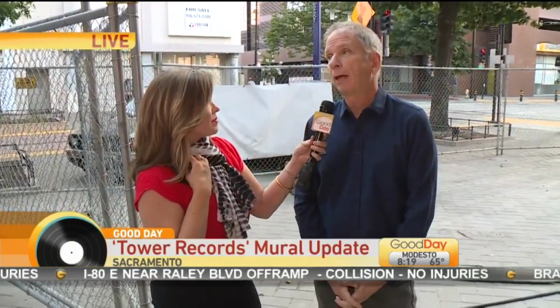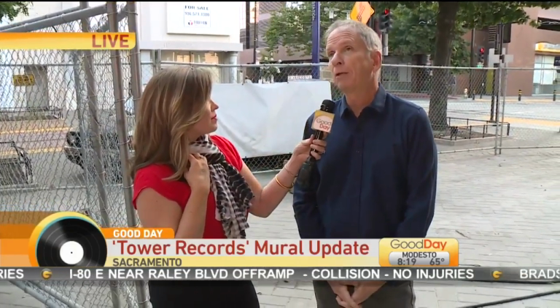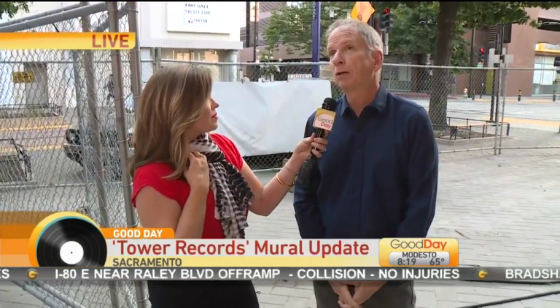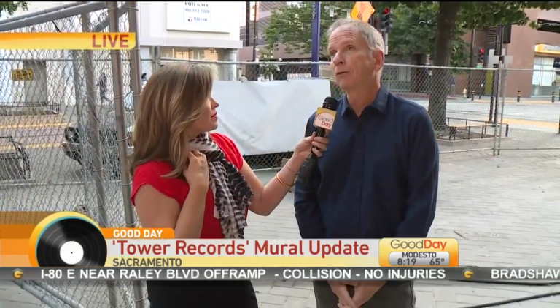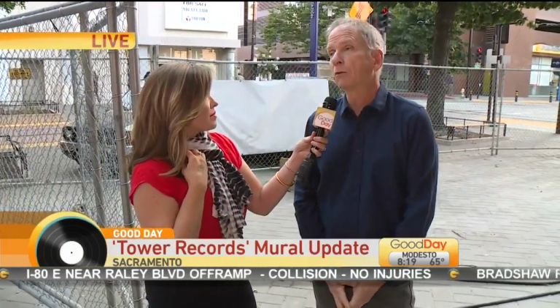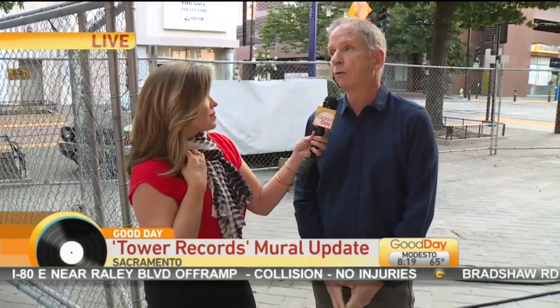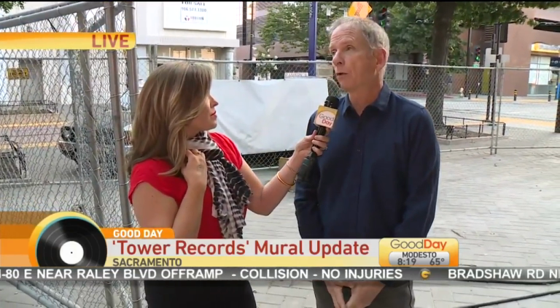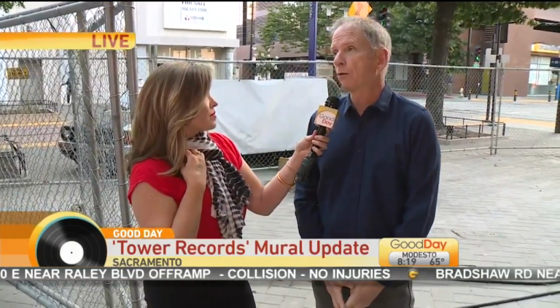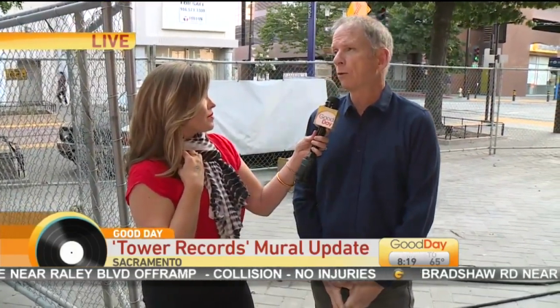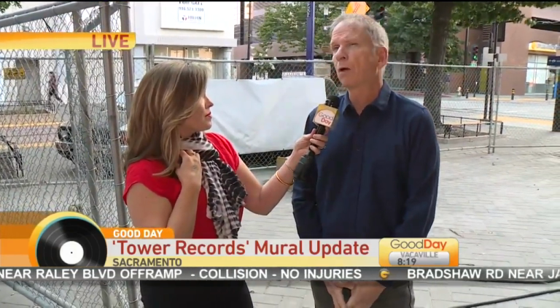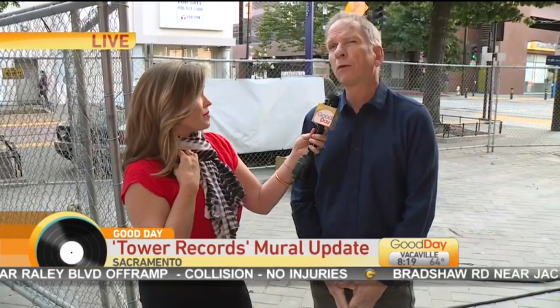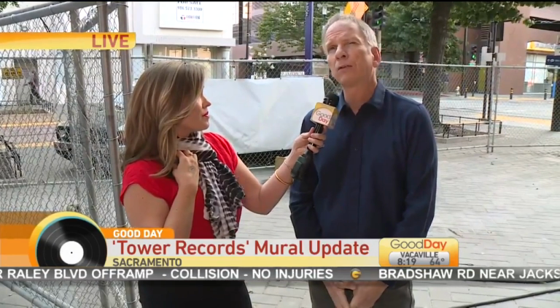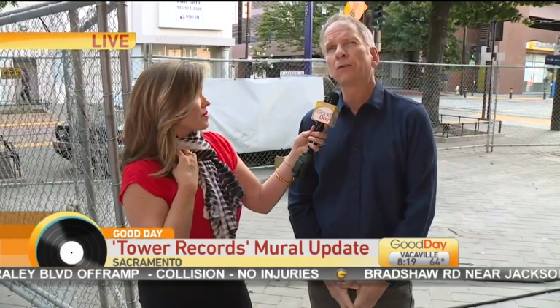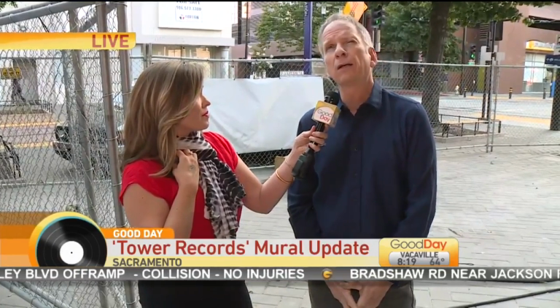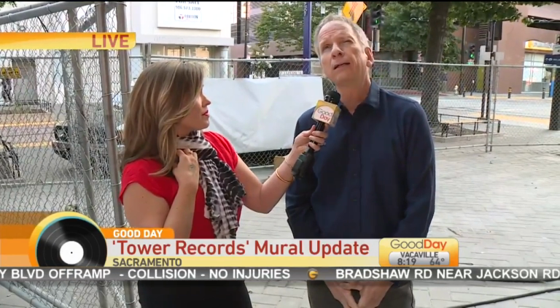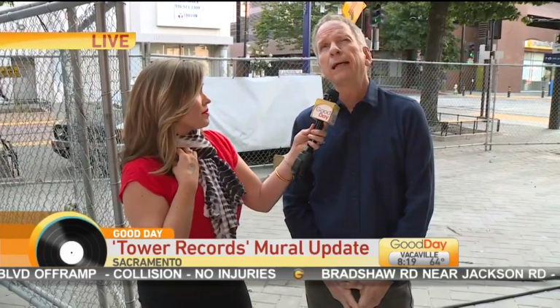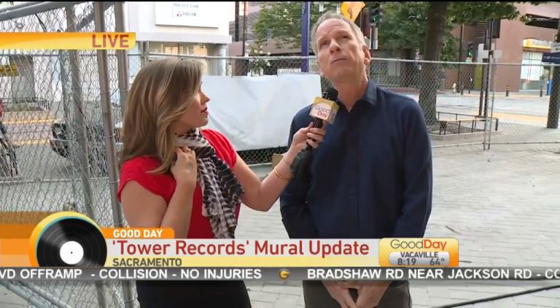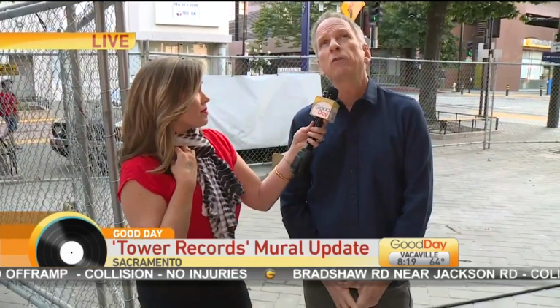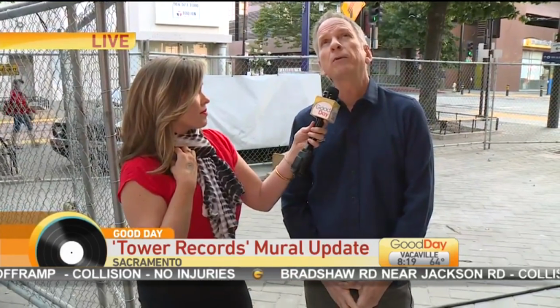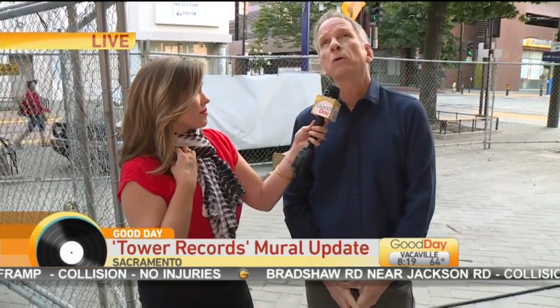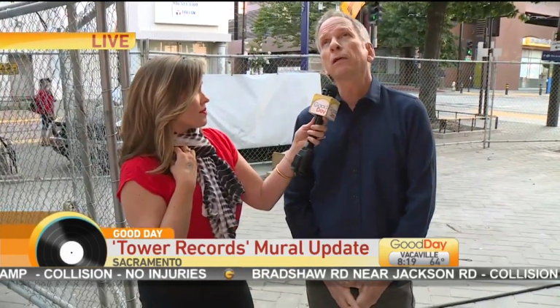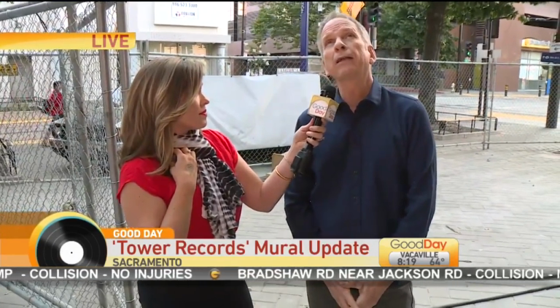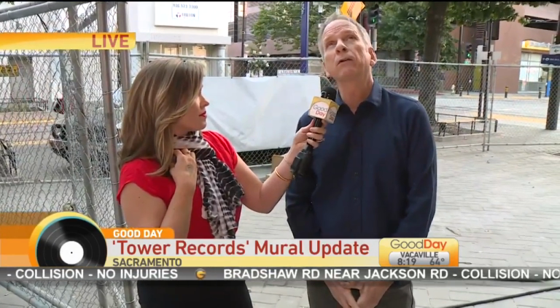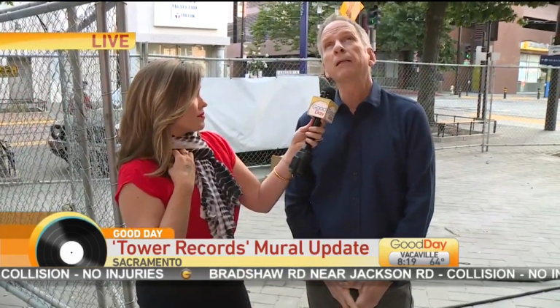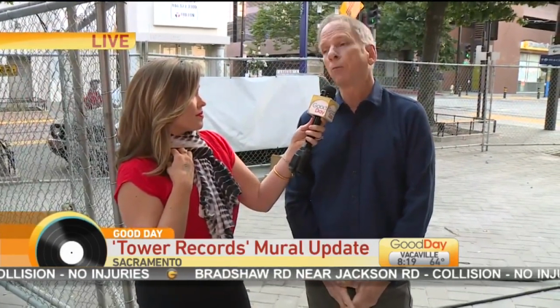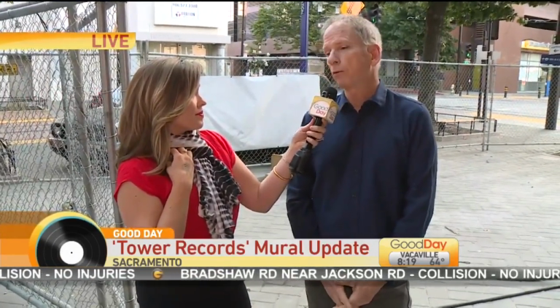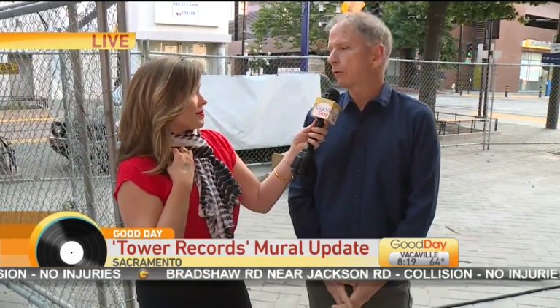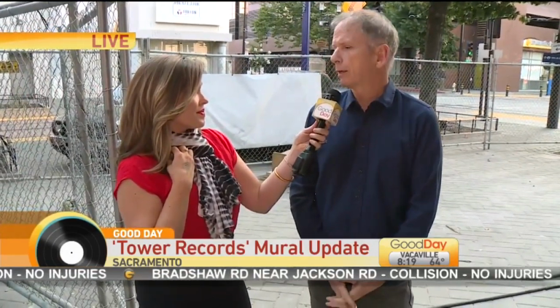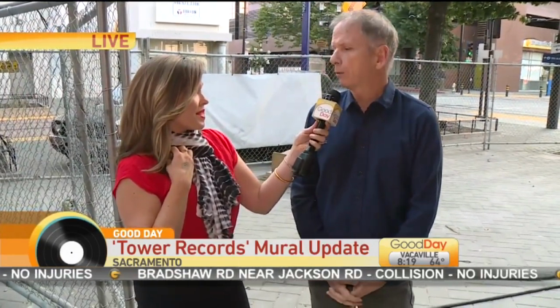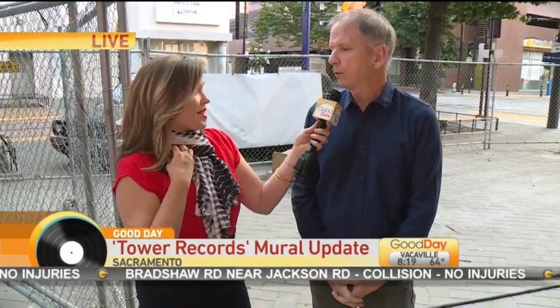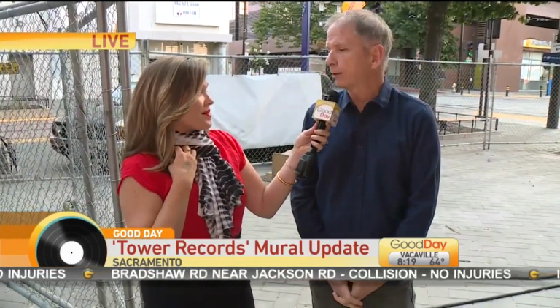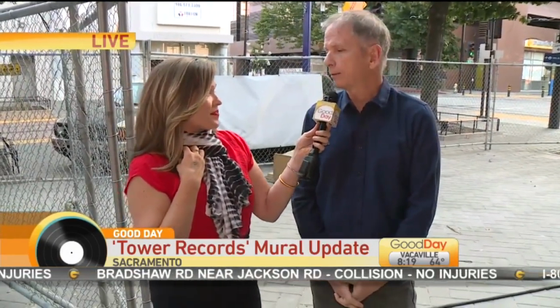And Mitch Aronson, who is also no longer with us. It's a beautiful piece of work and it's going to be even more beautiful in a couple of weeks when they're done.